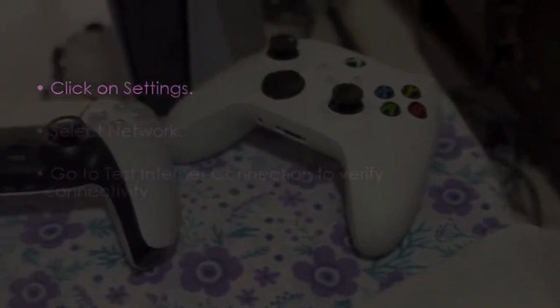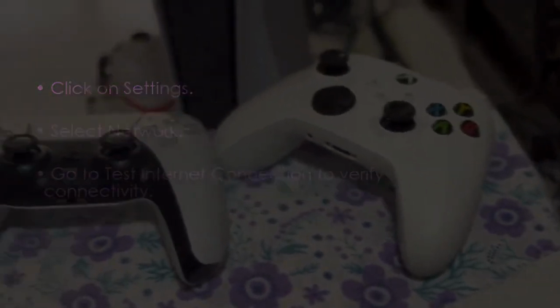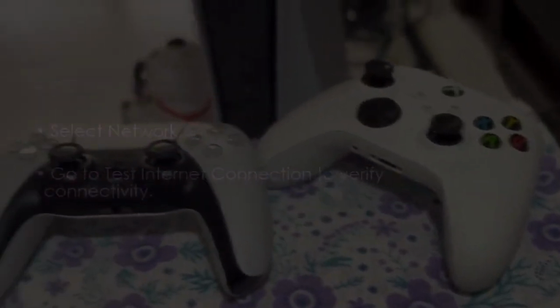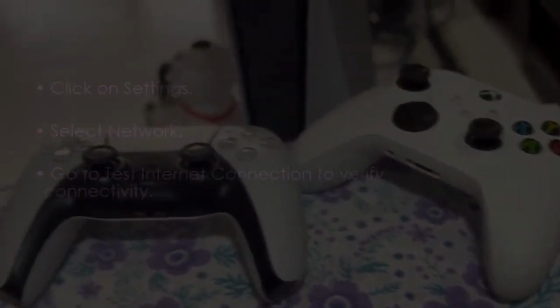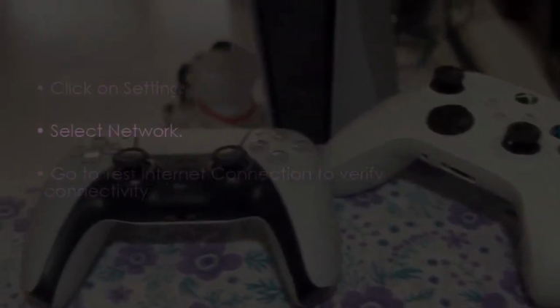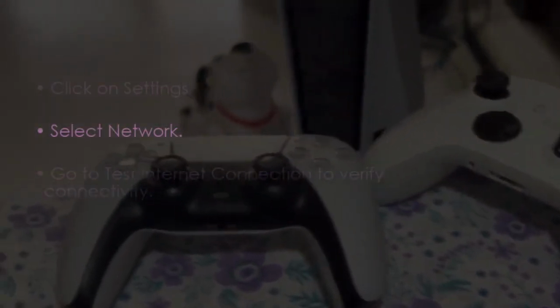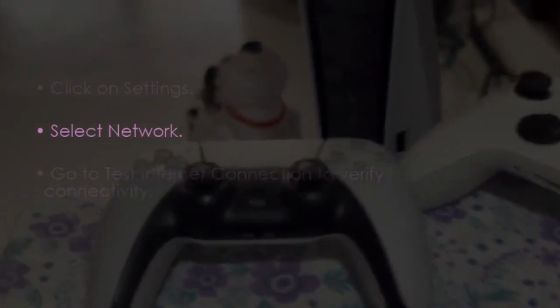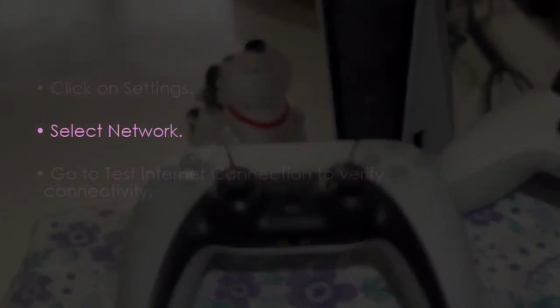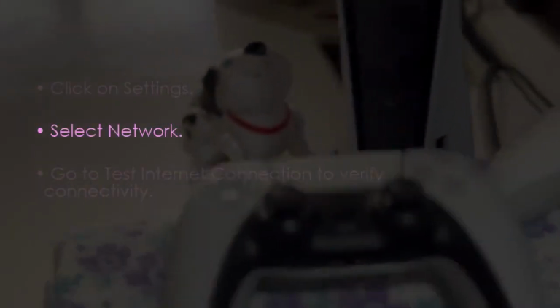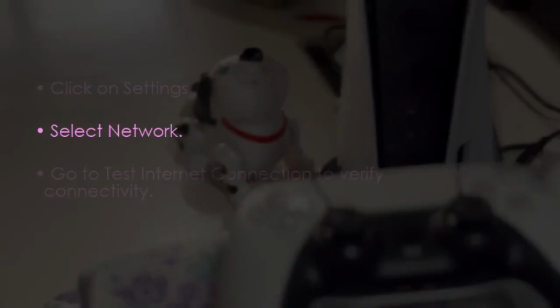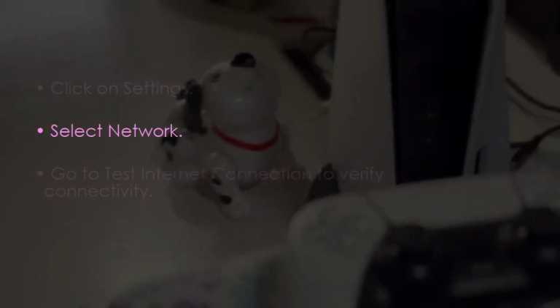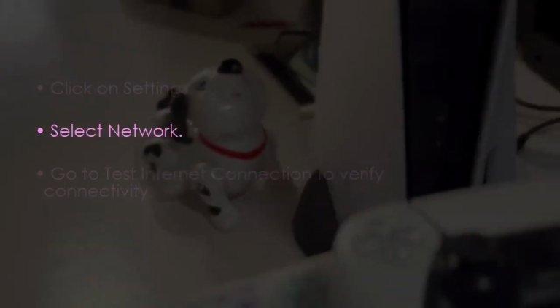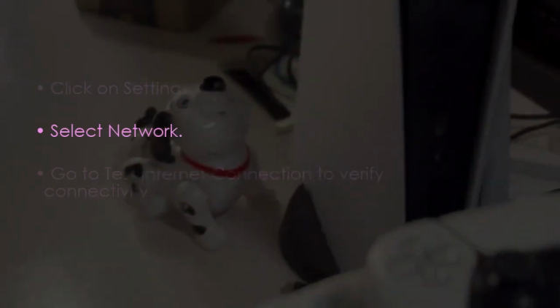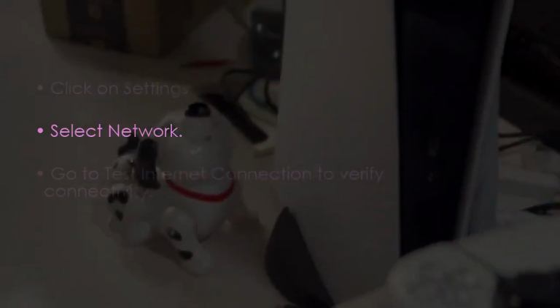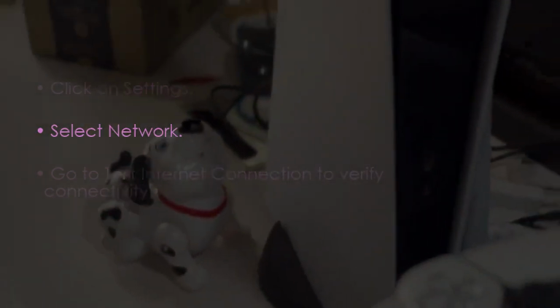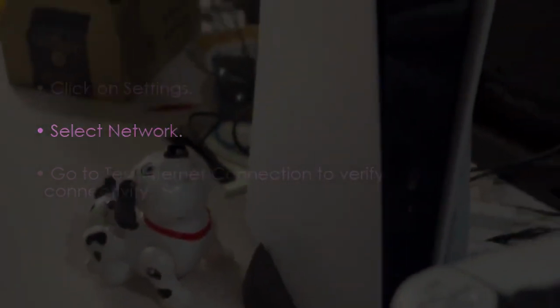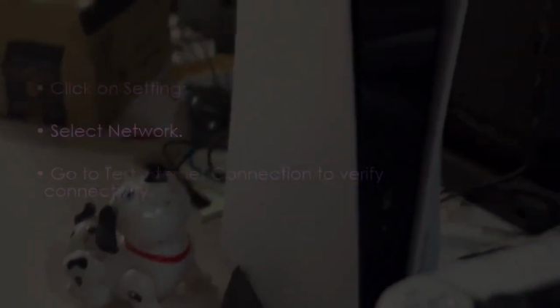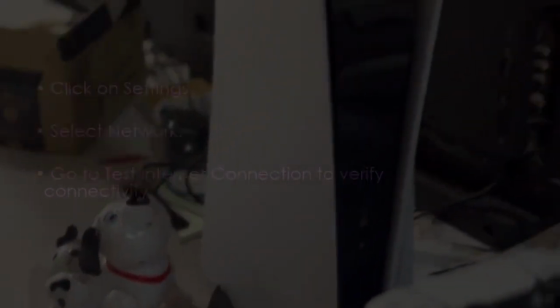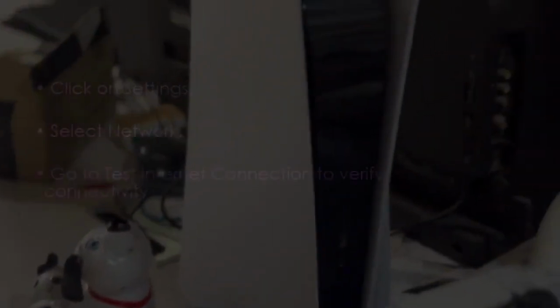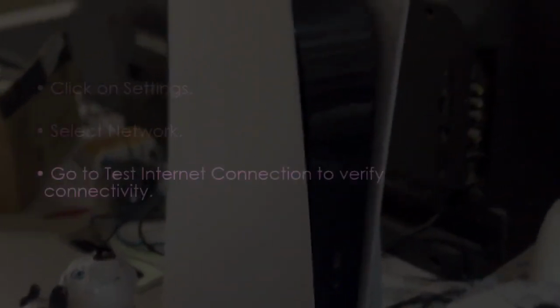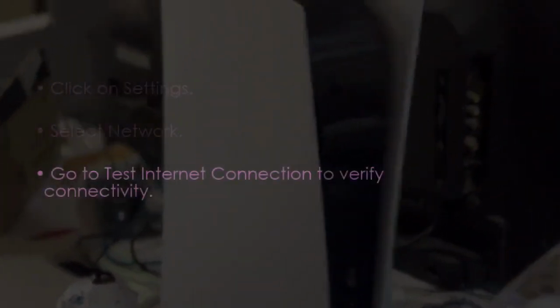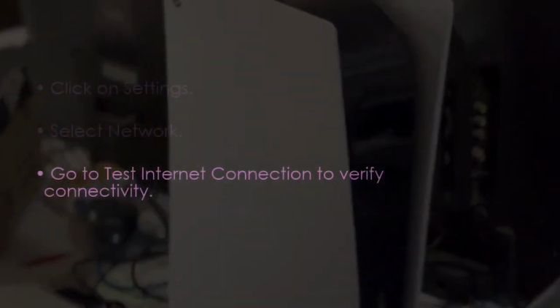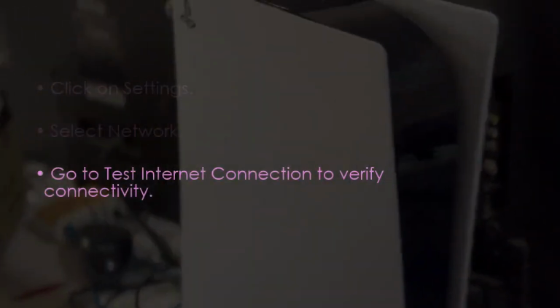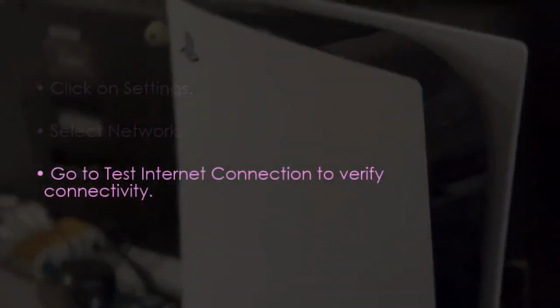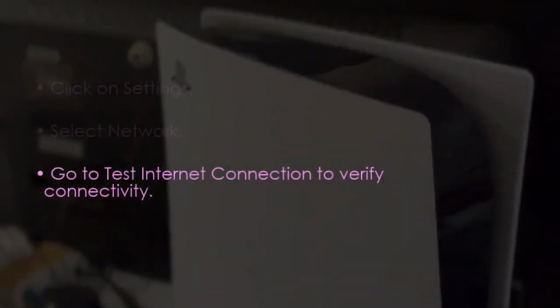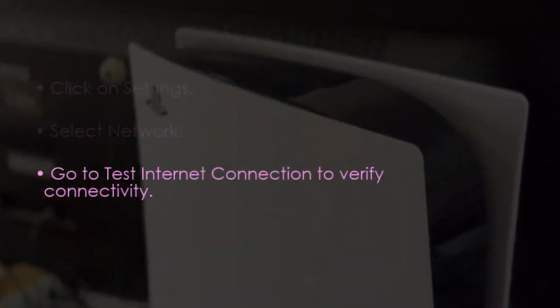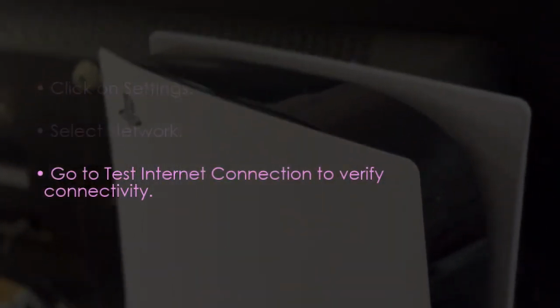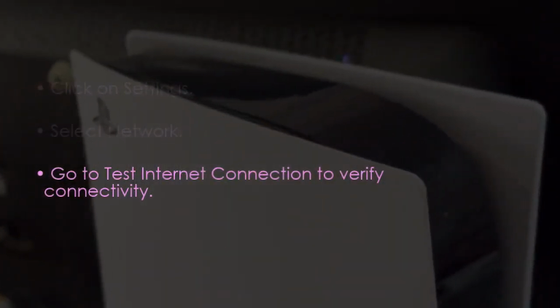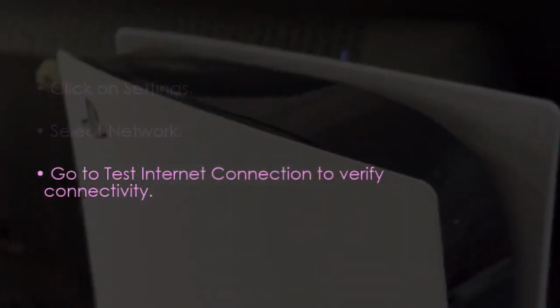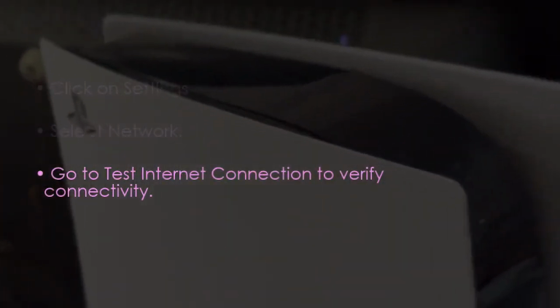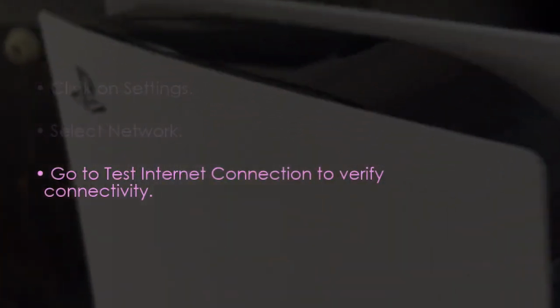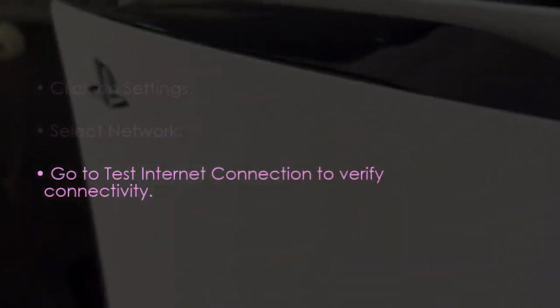Next, test your network connection. Go to Settings, then choose Network, then select Test Internet Connection.